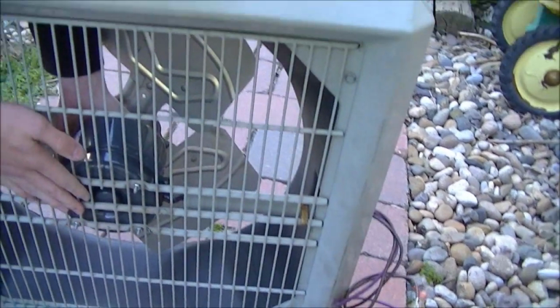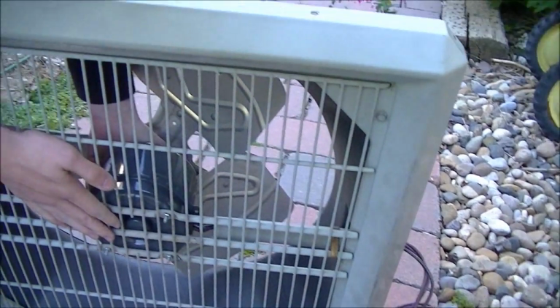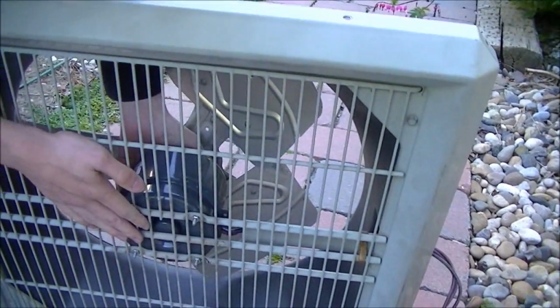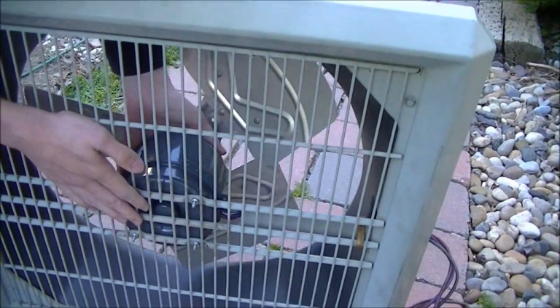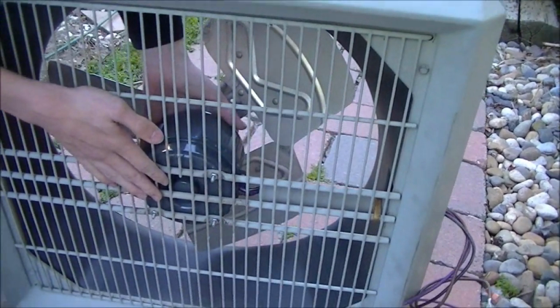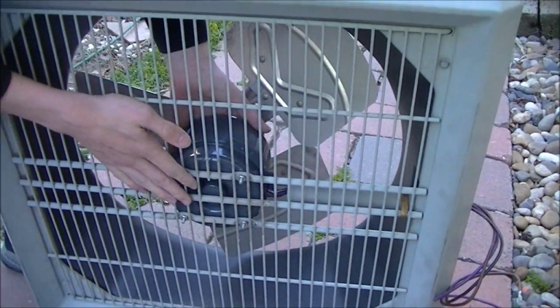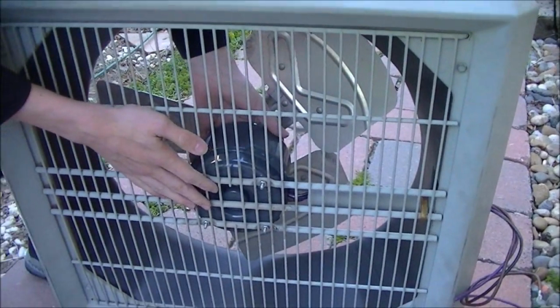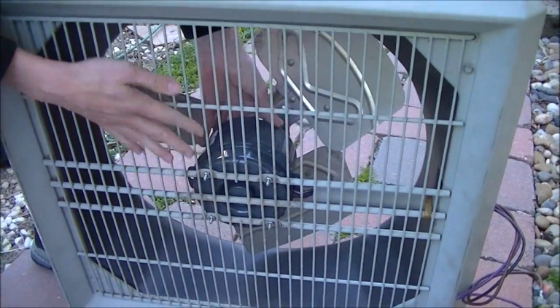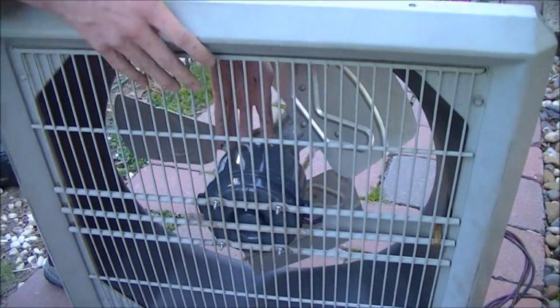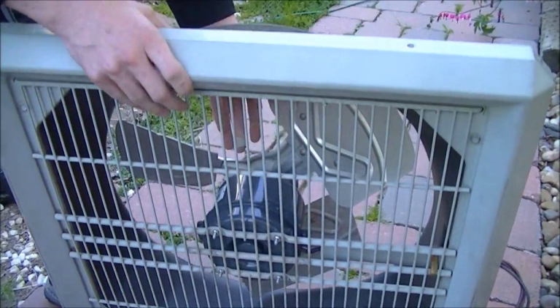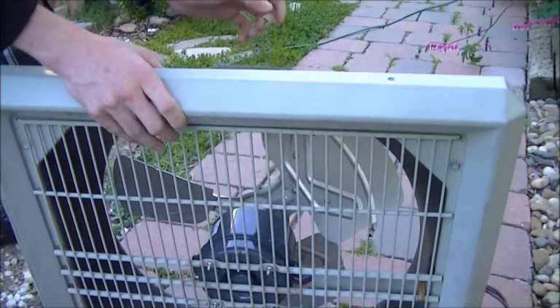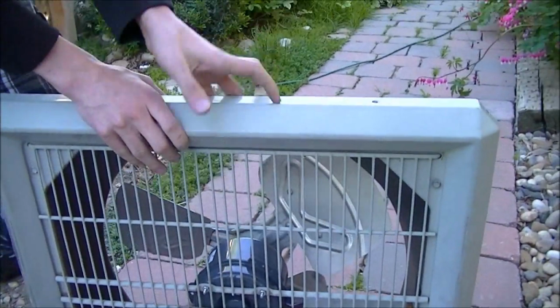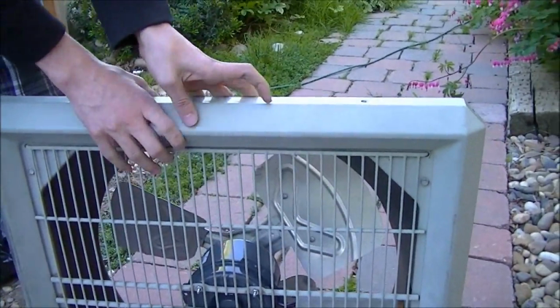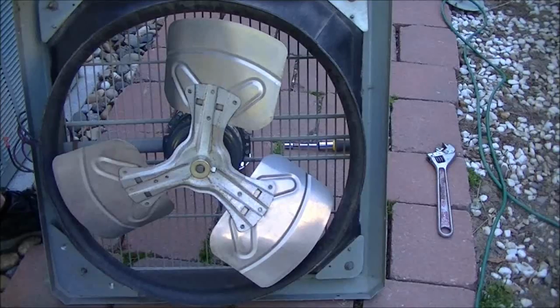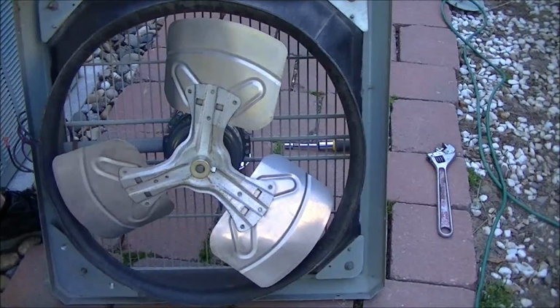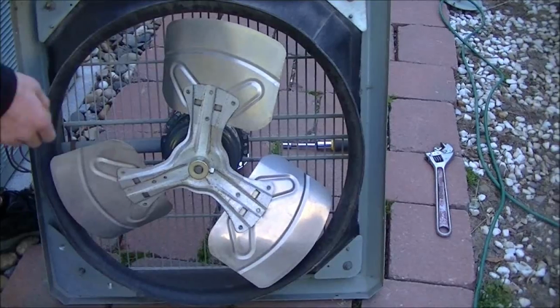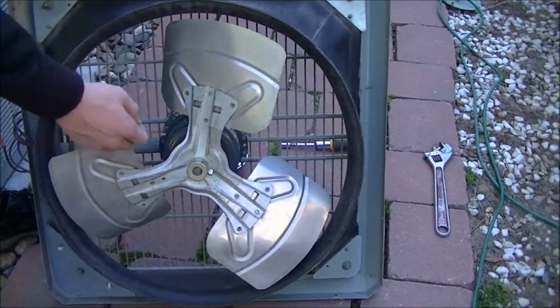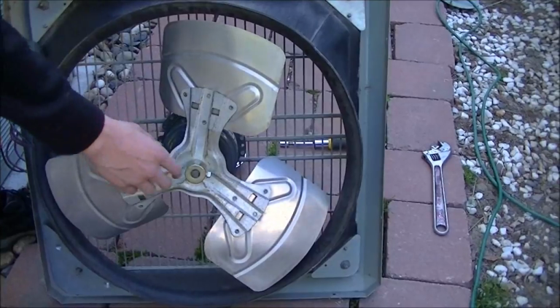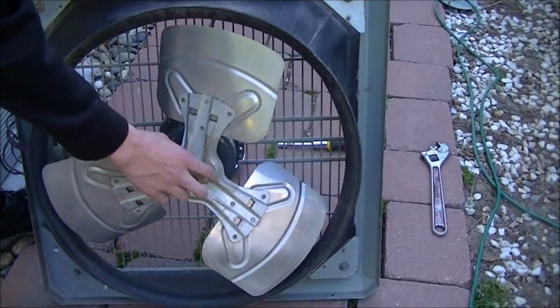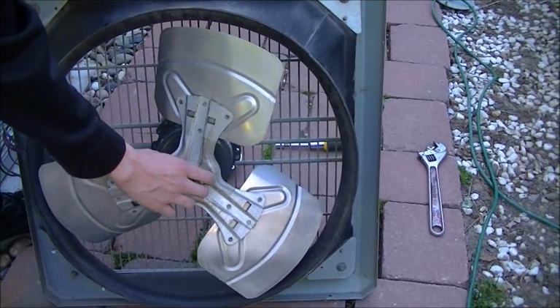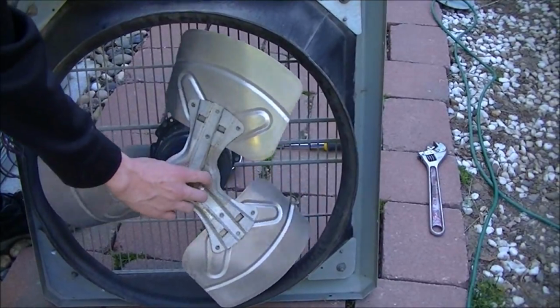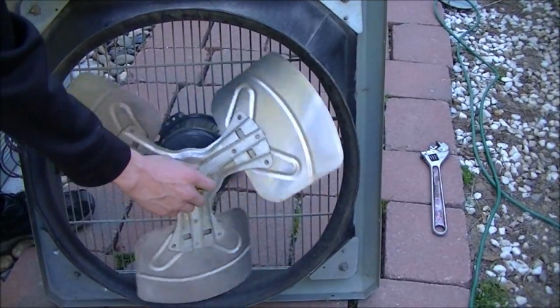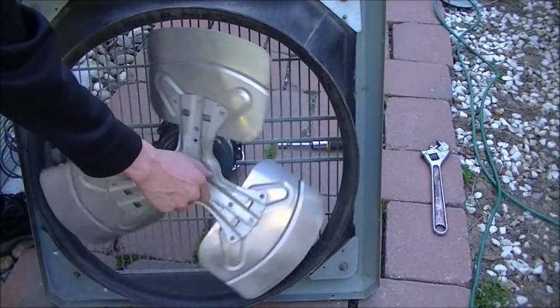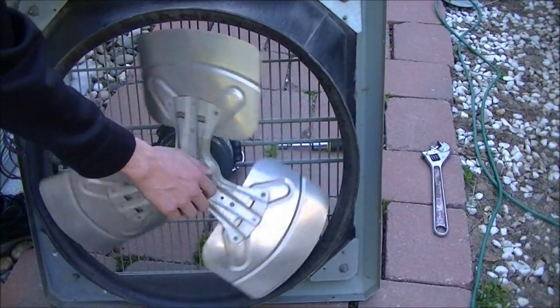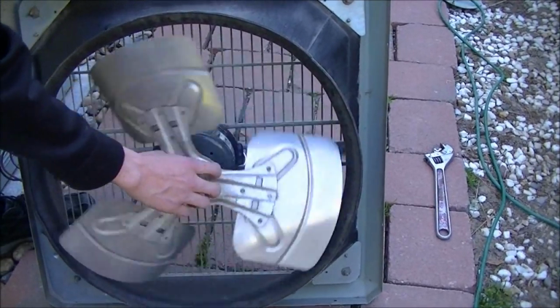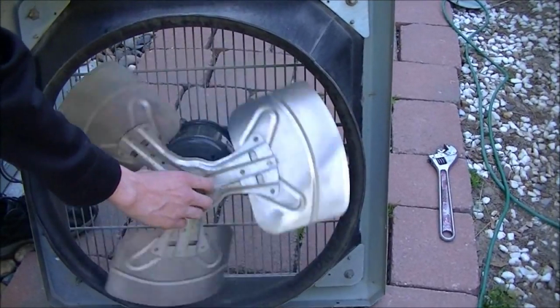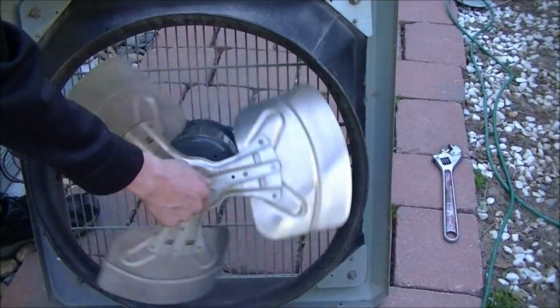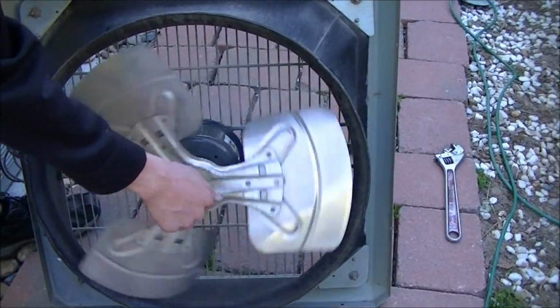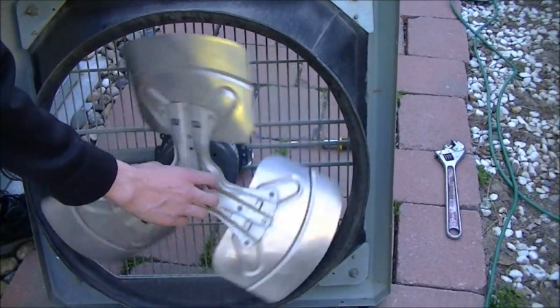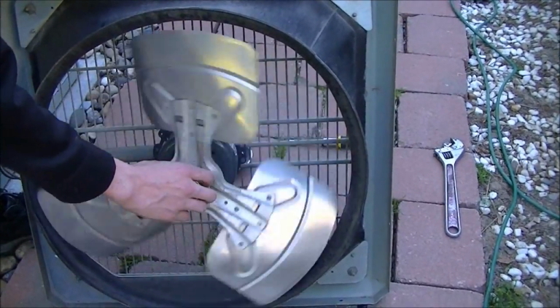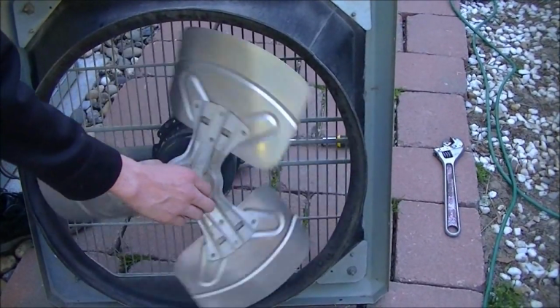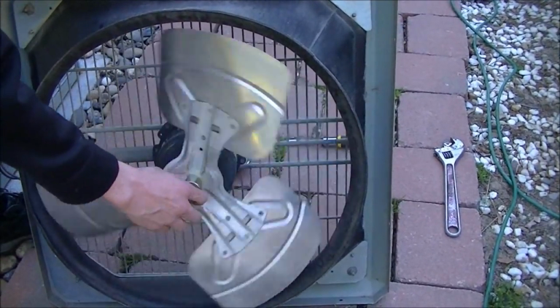The motor is installed. Let's just real quick test this — it's actually quiet and it spins pretty freely.